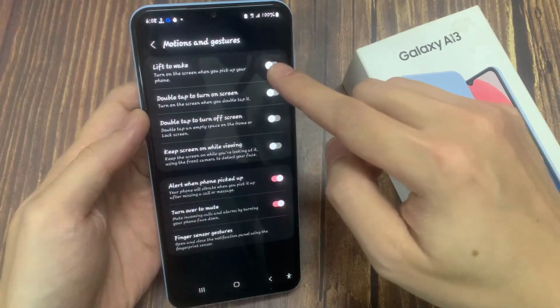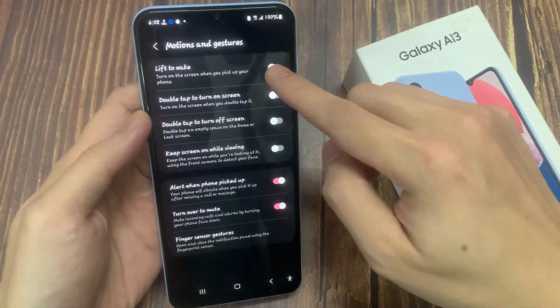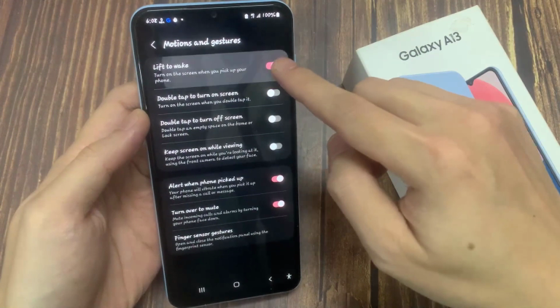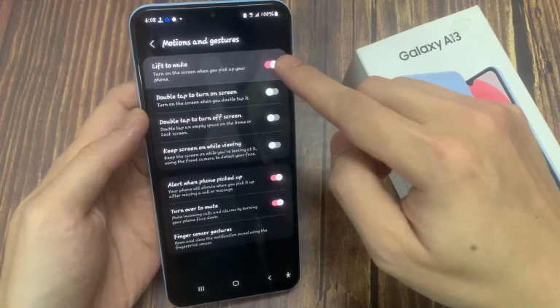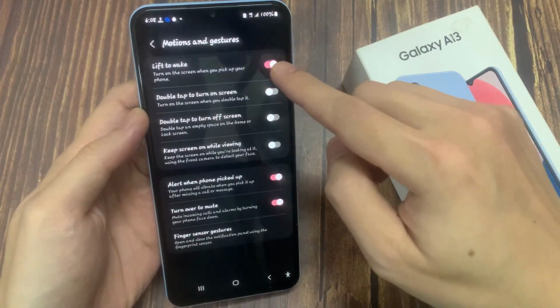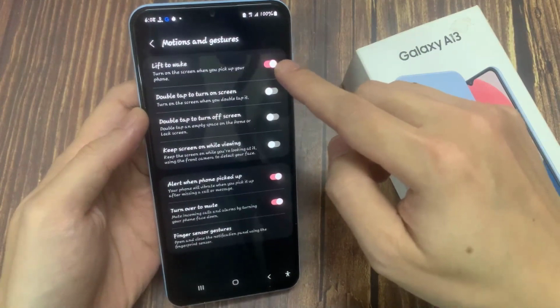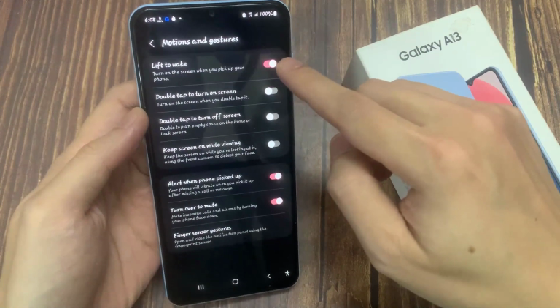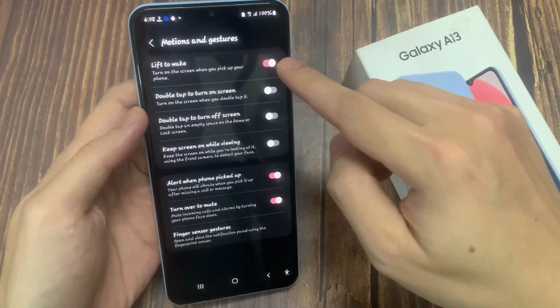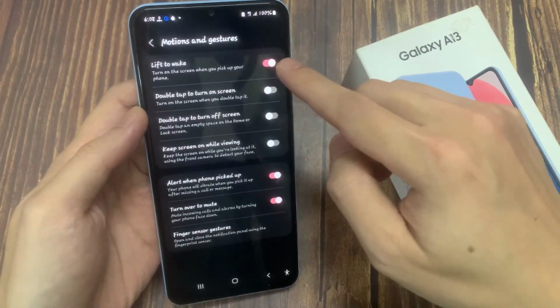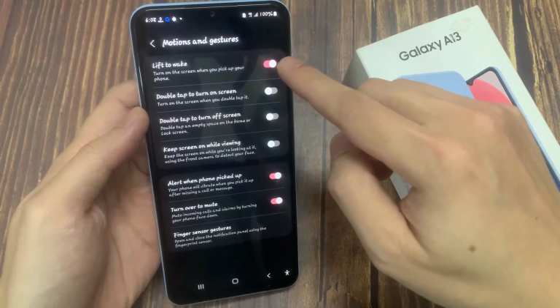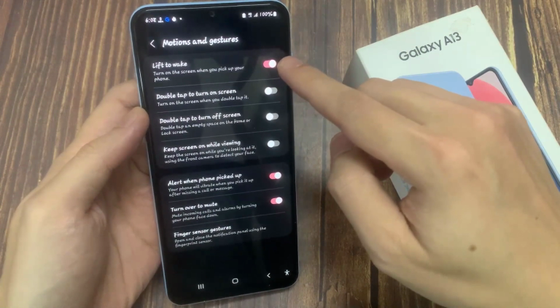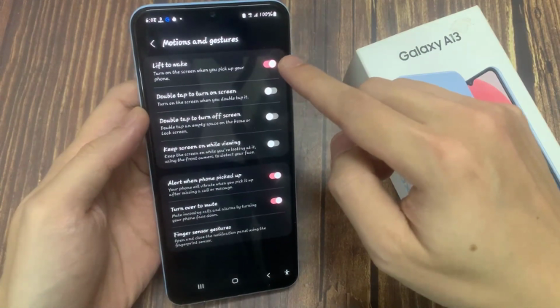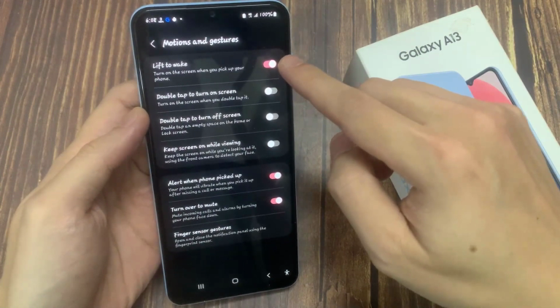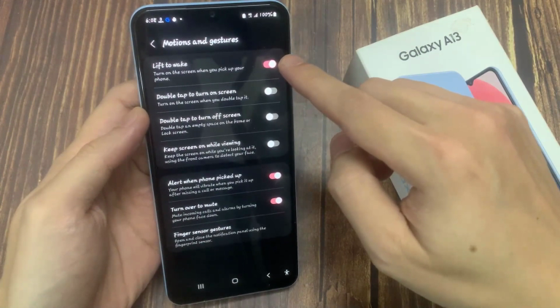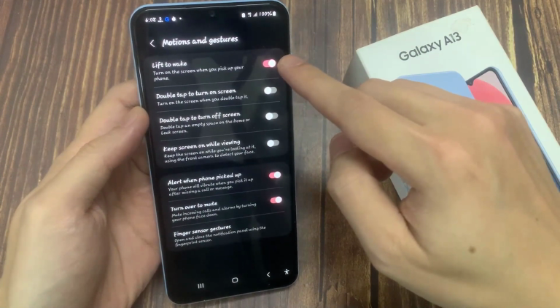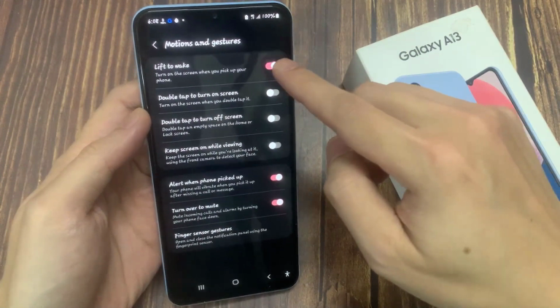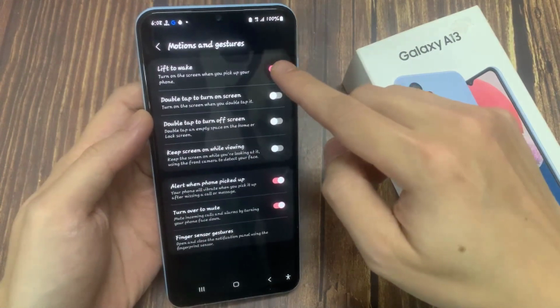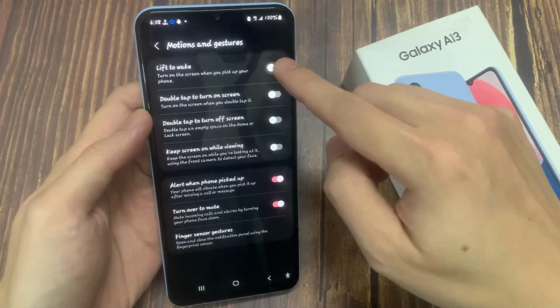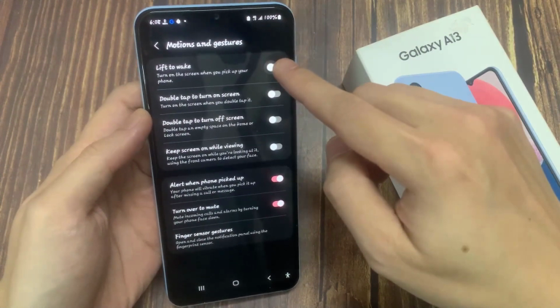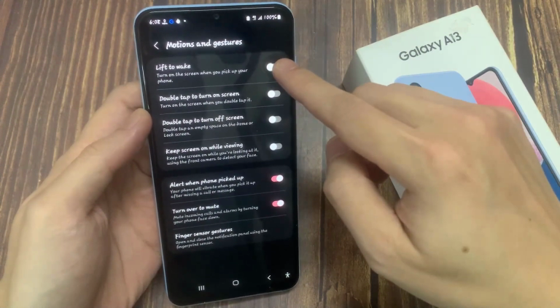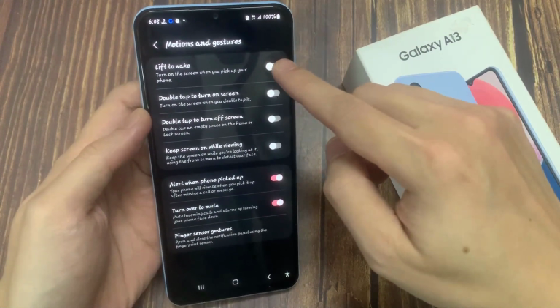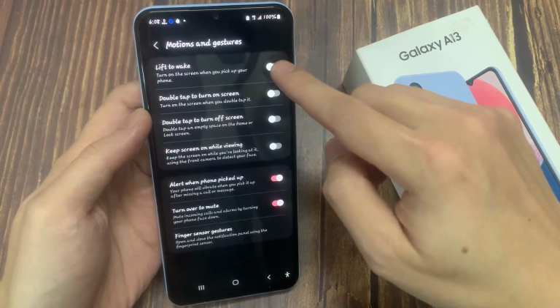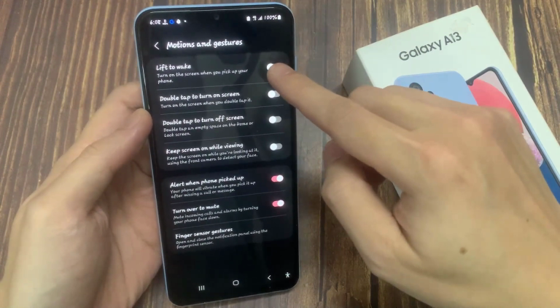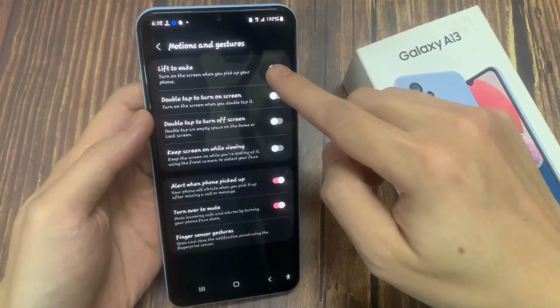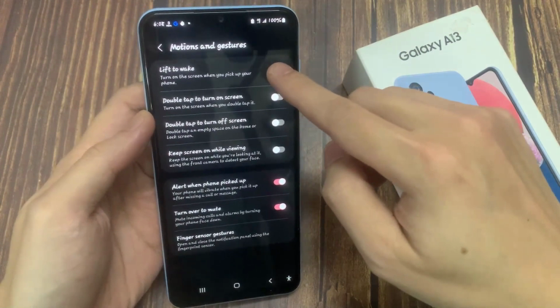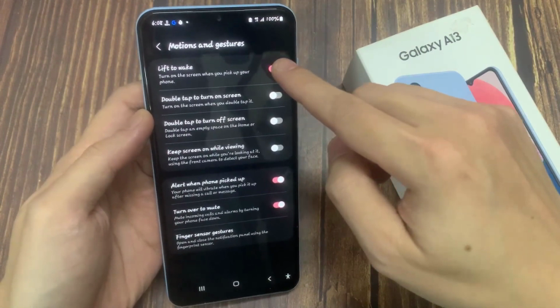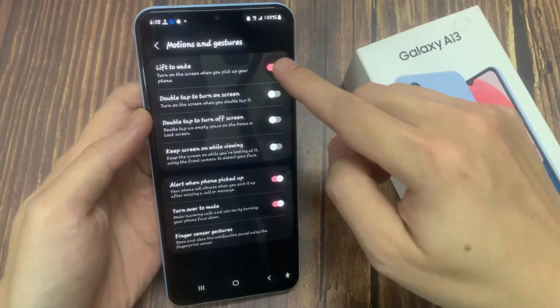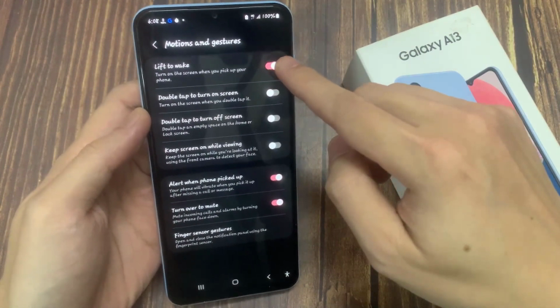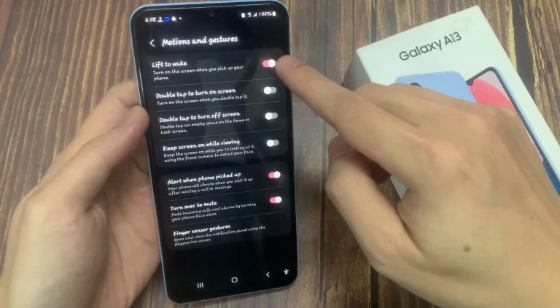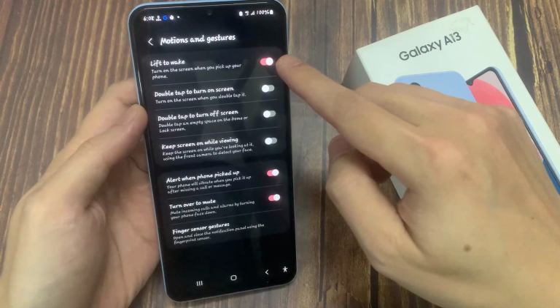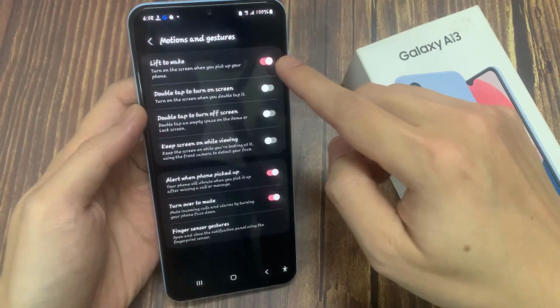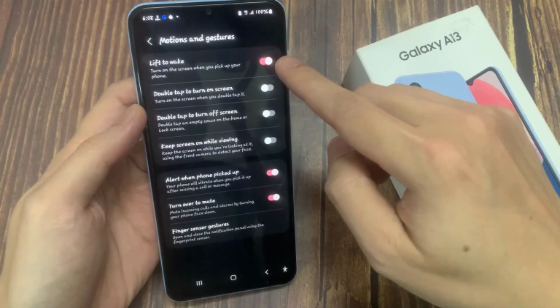Next, on the first option on the list, tap on lift to wake, then tap on the toggle button to switch it on or turn it off.